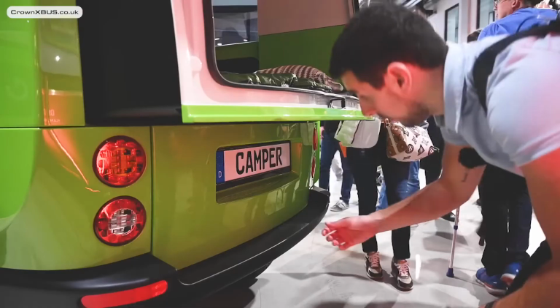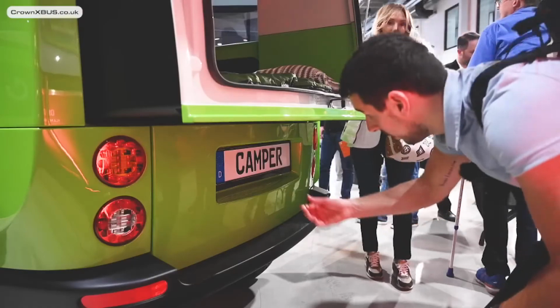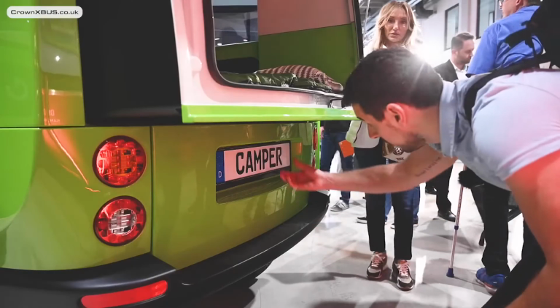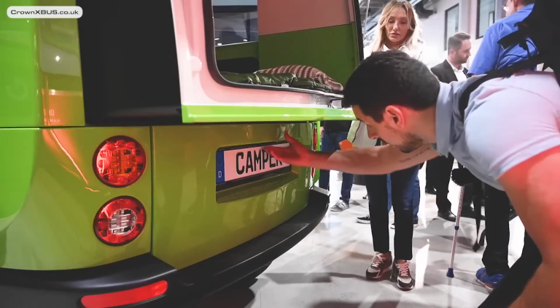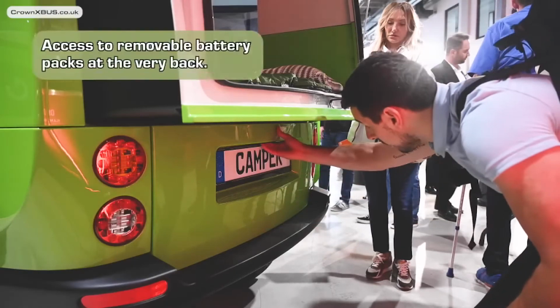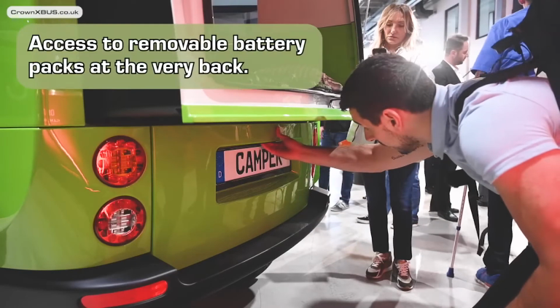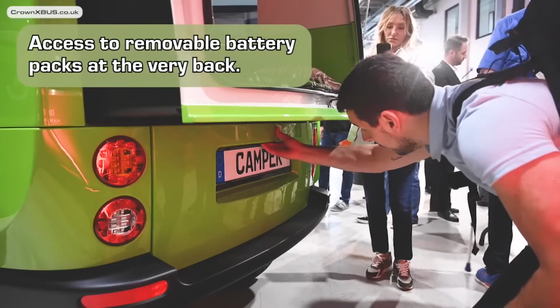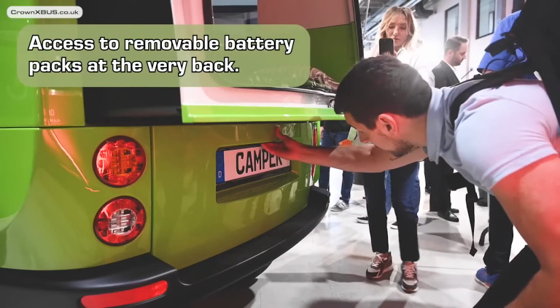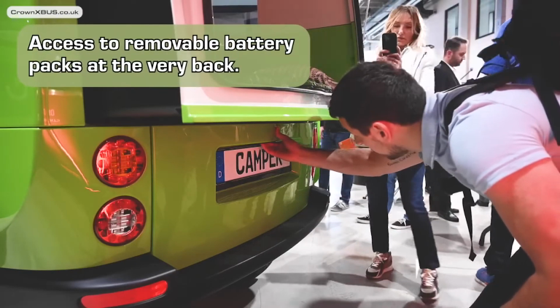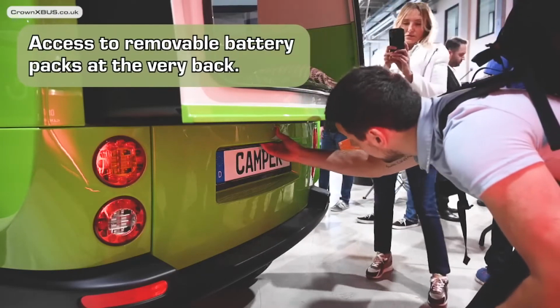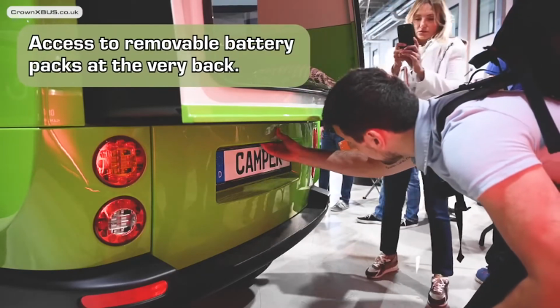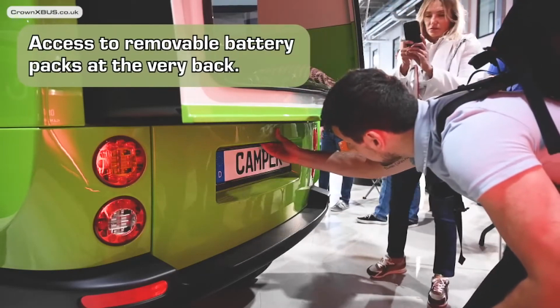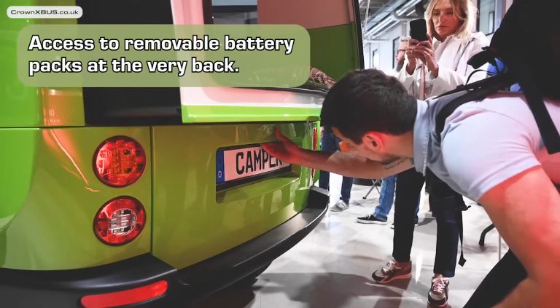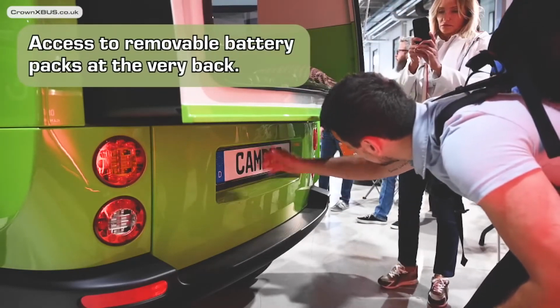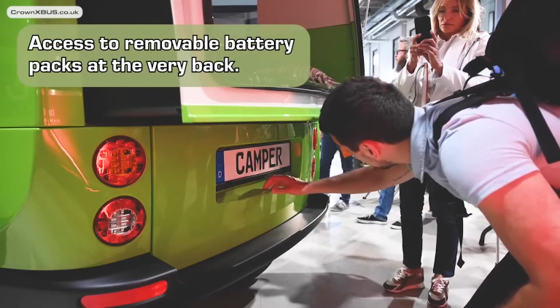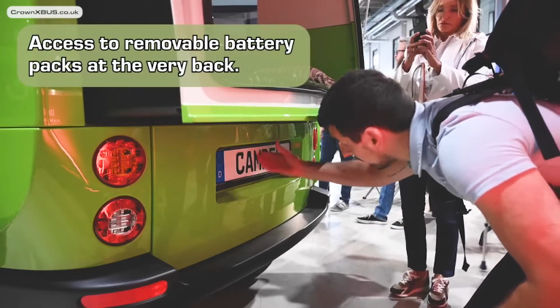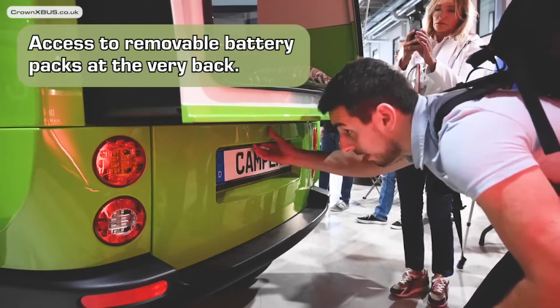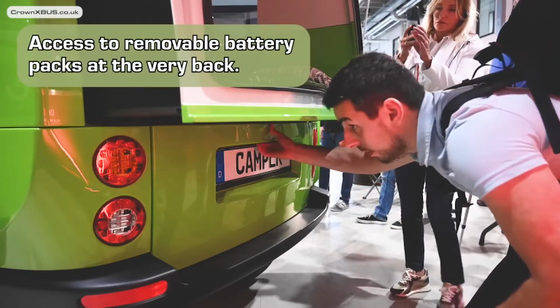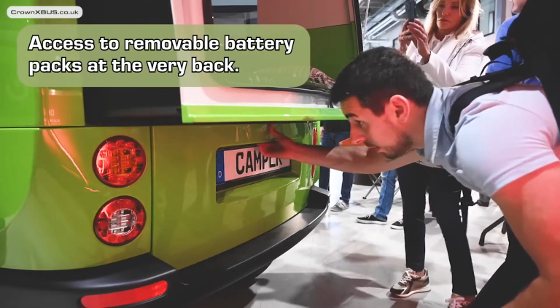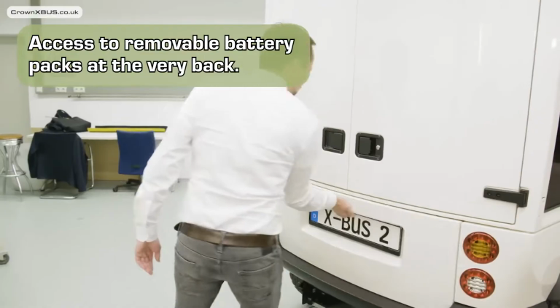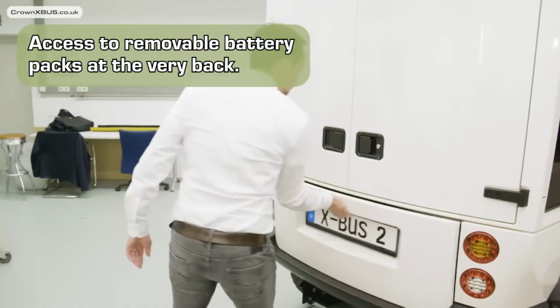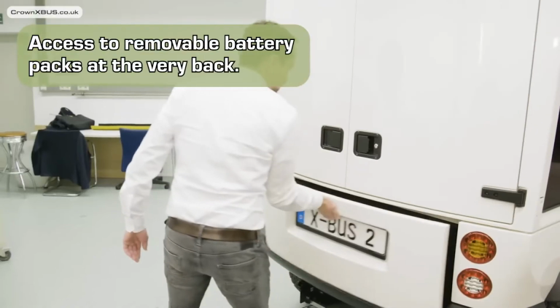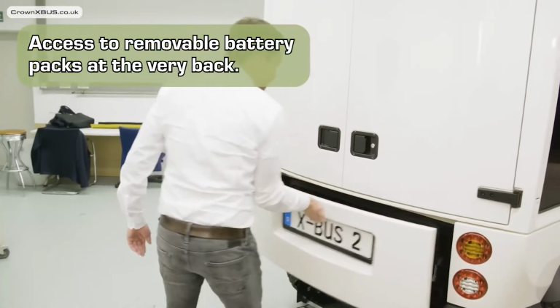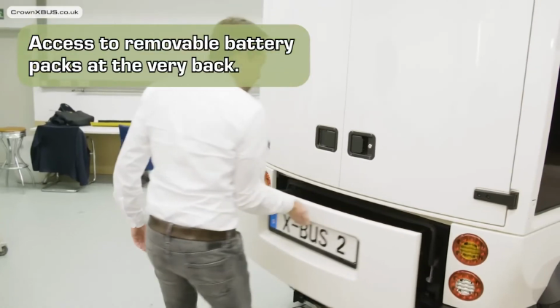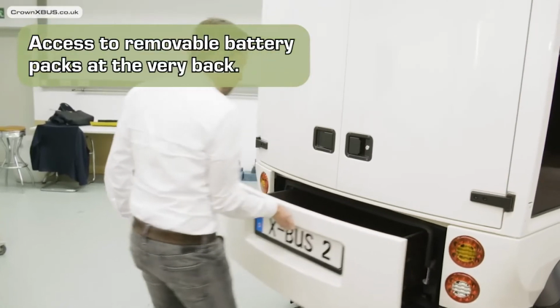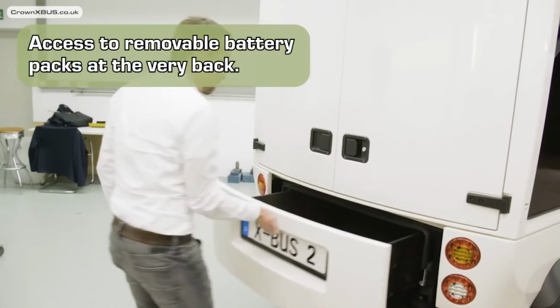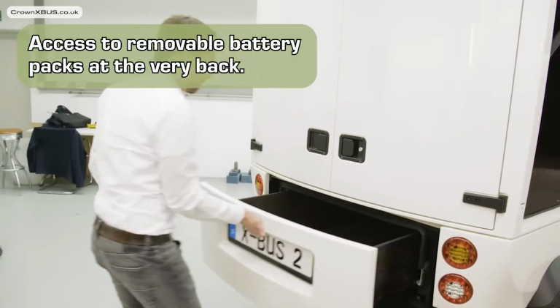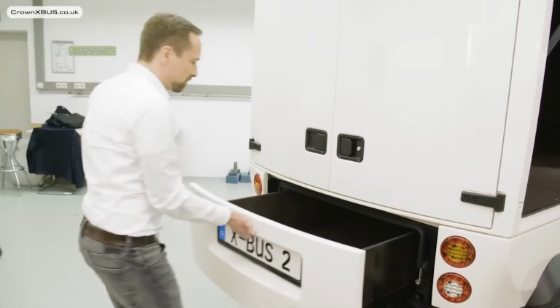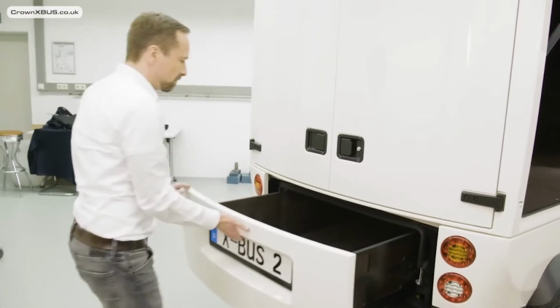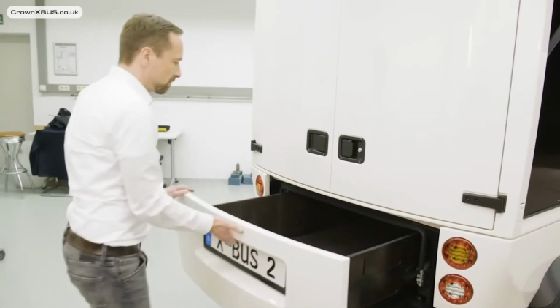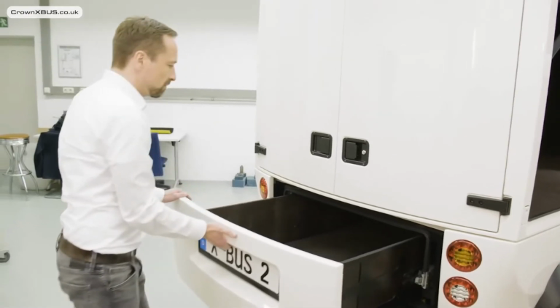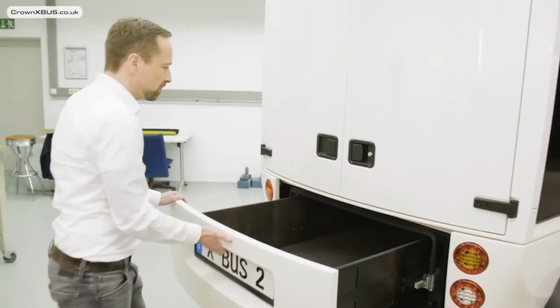And at the very back you will find access to the removable battery packs, which slide out in drawers as we have seen previously.